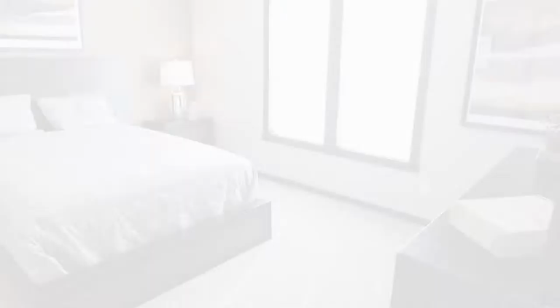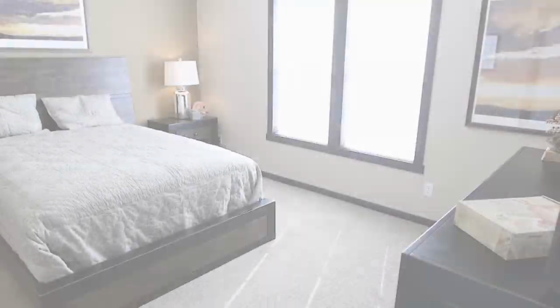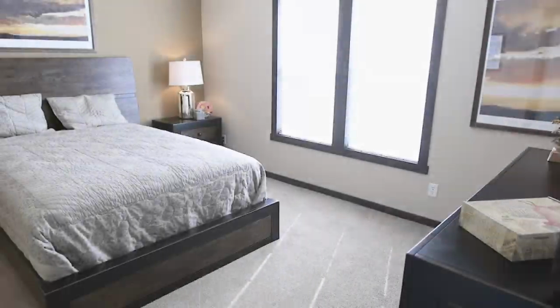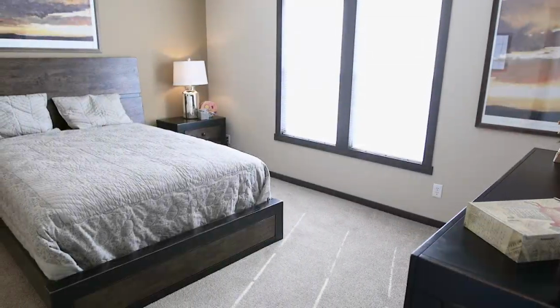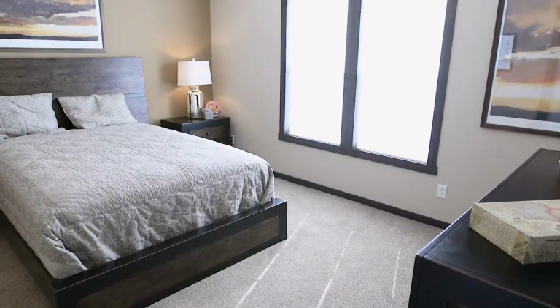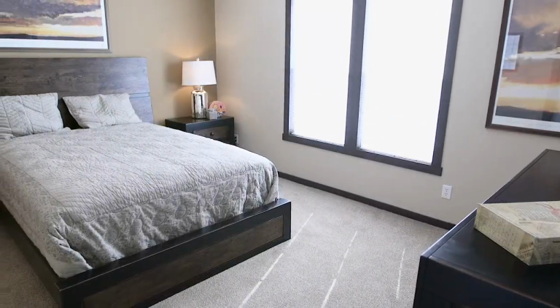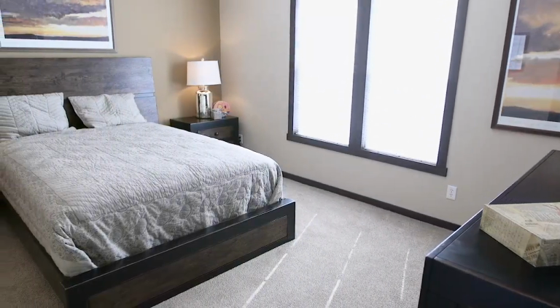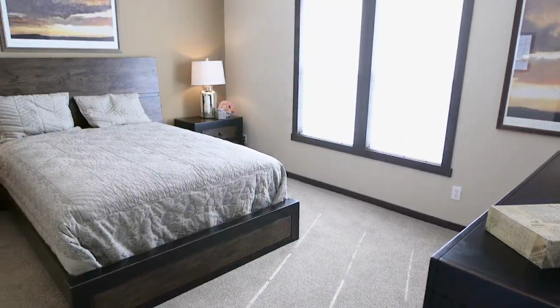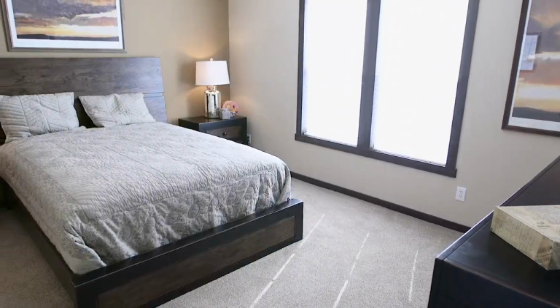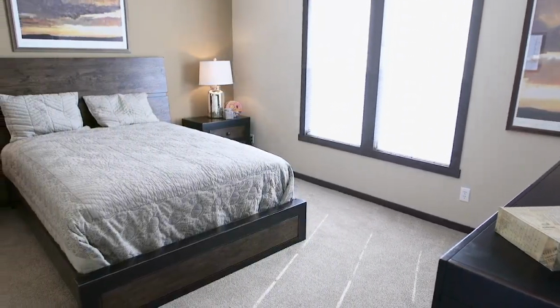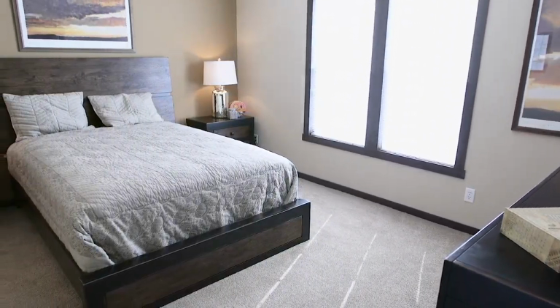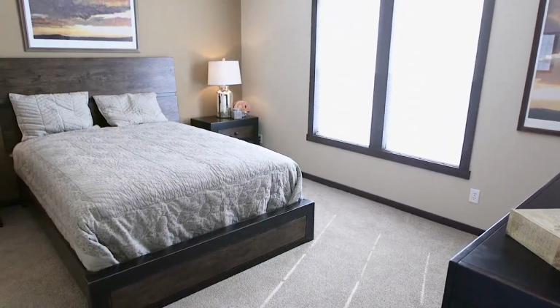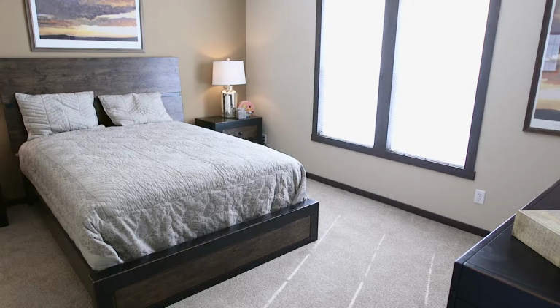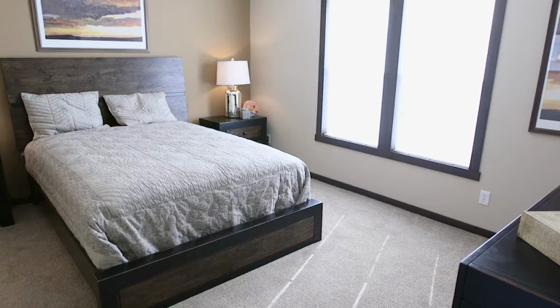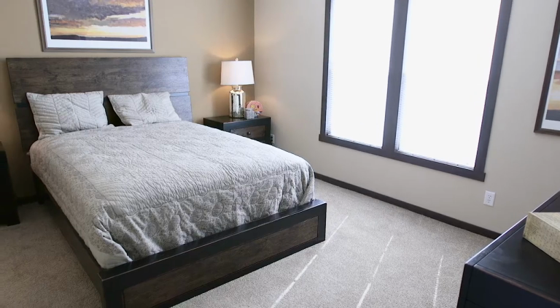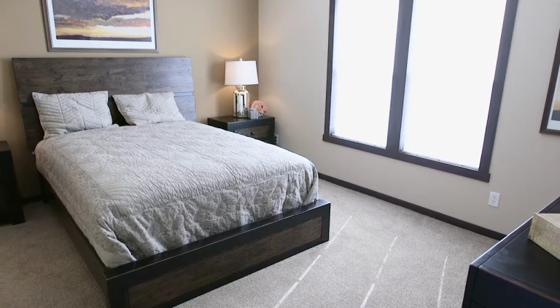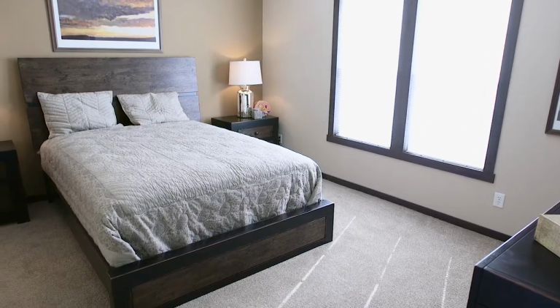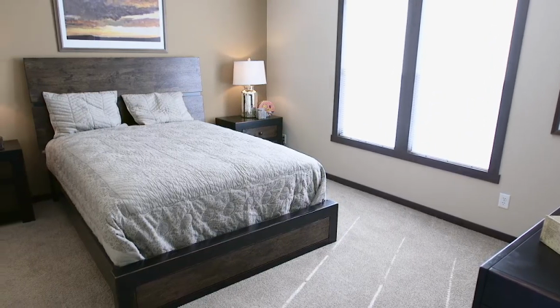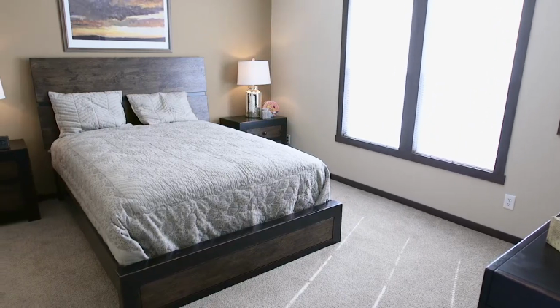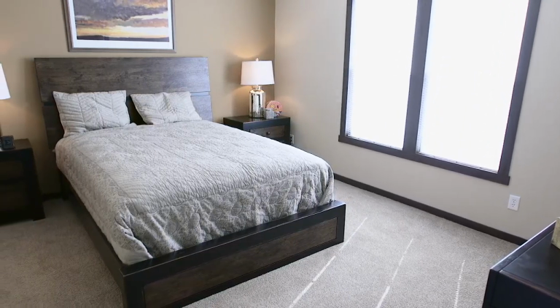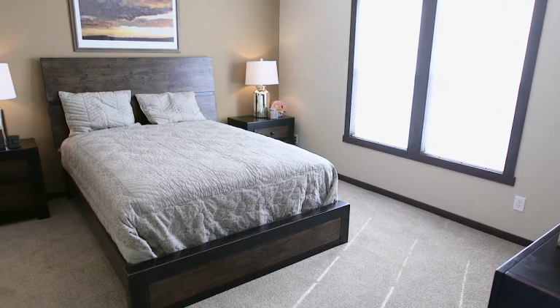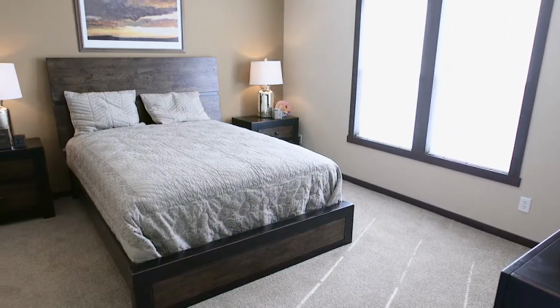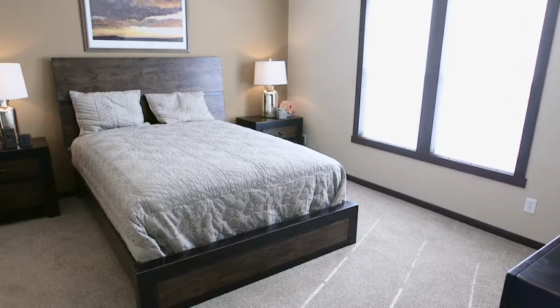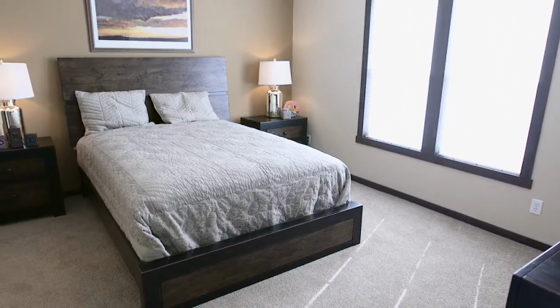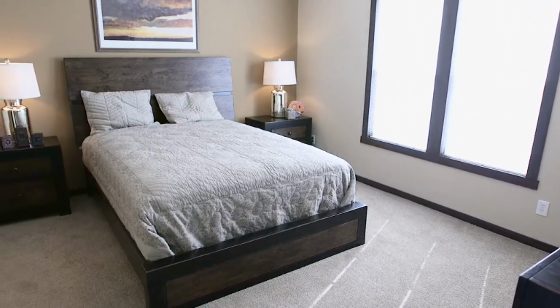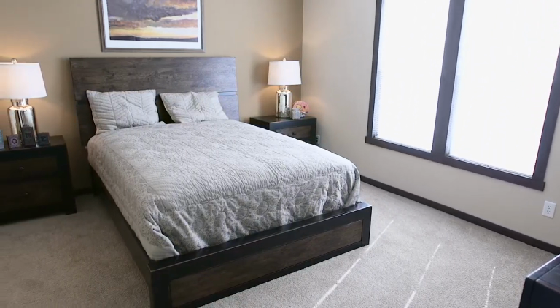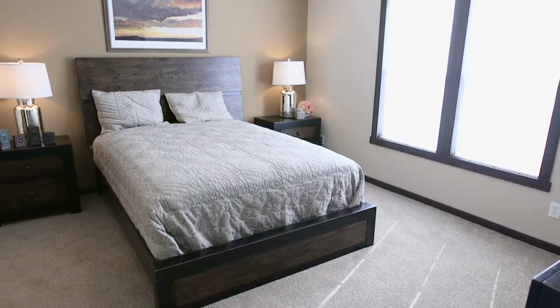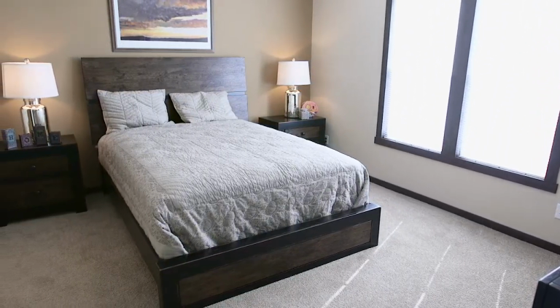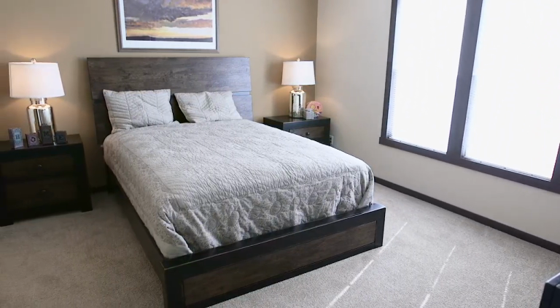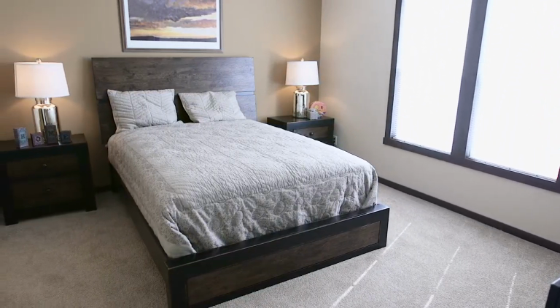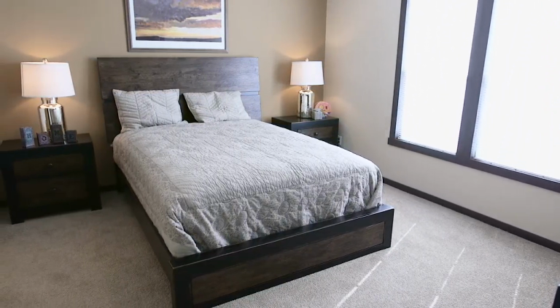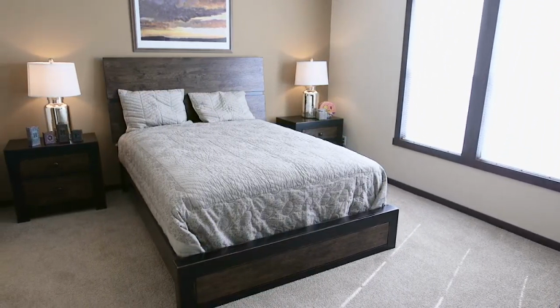The spacious master bedroom features a painted accent wall as well as wood shelving in the closet for additional storage.